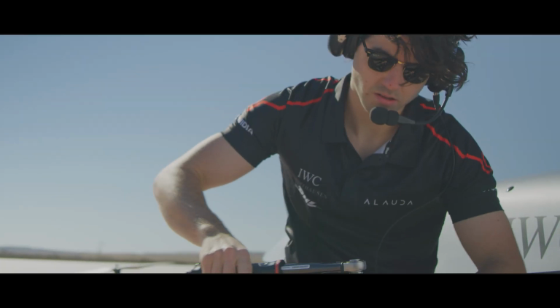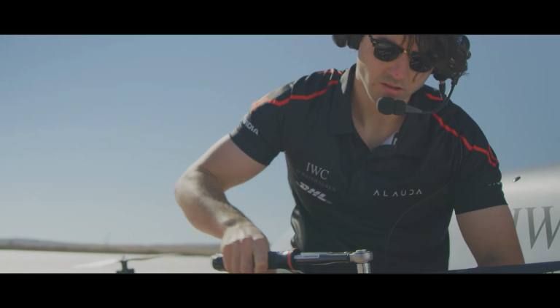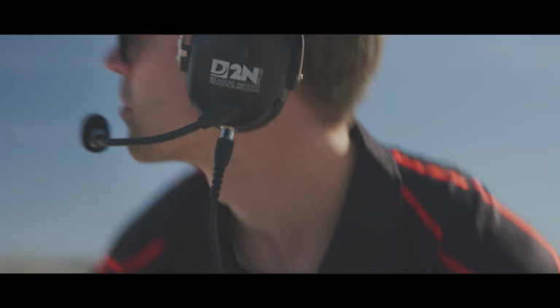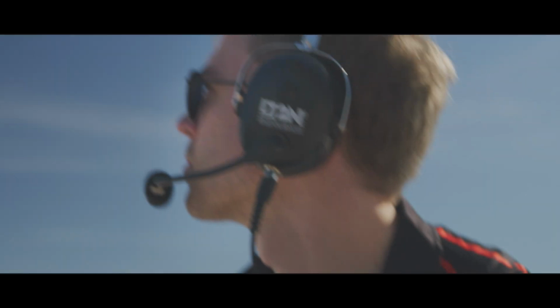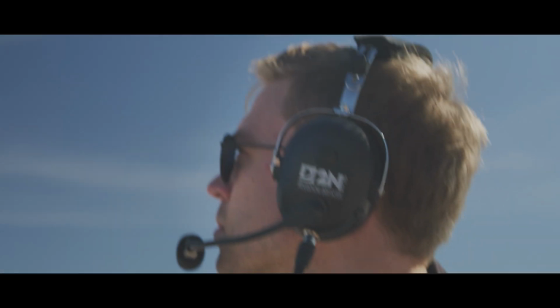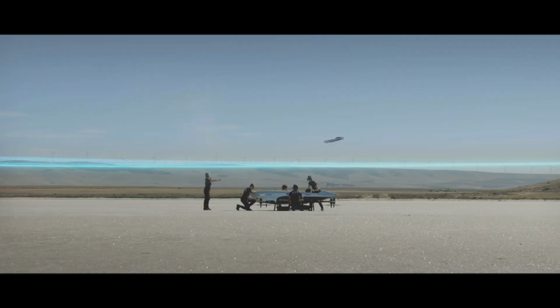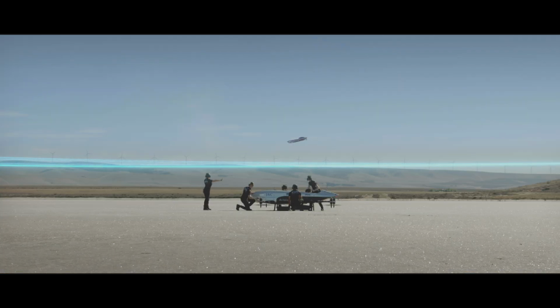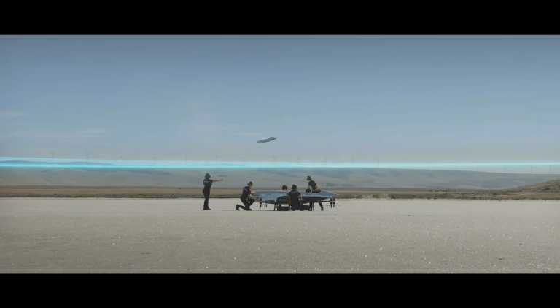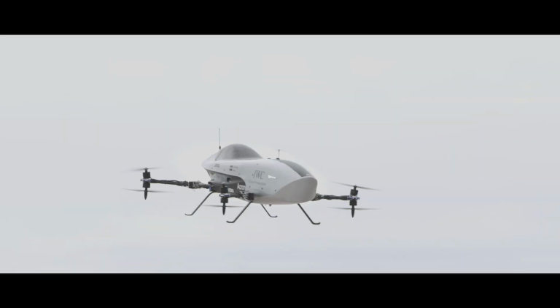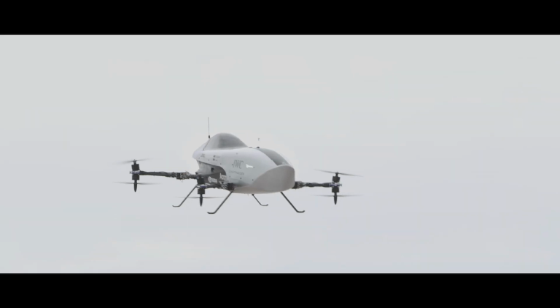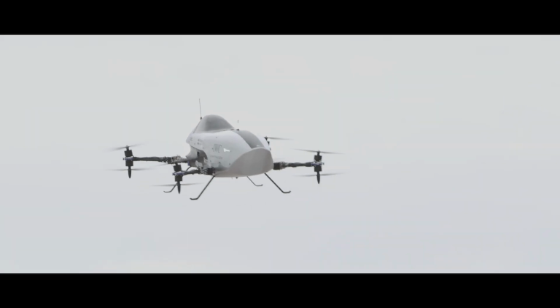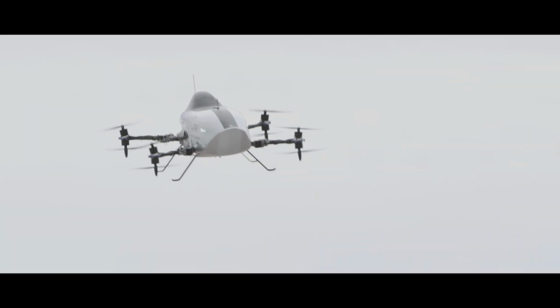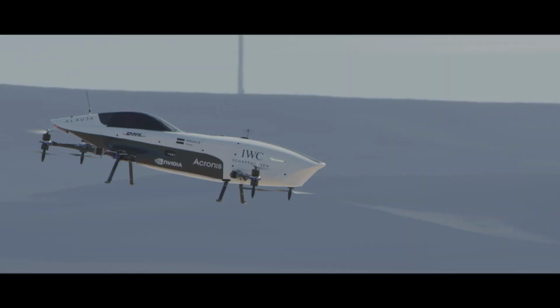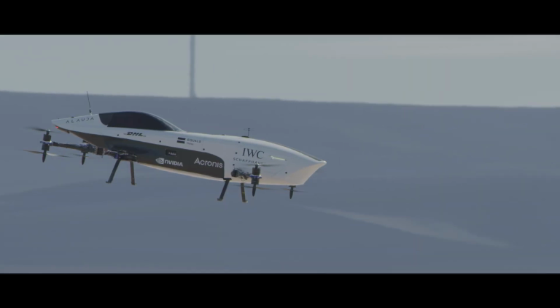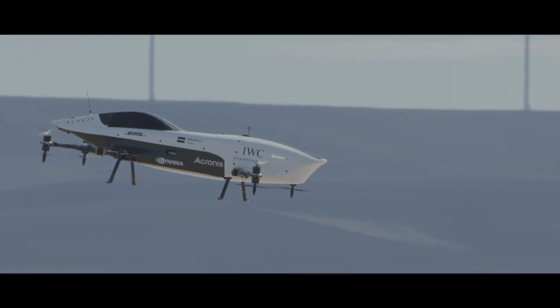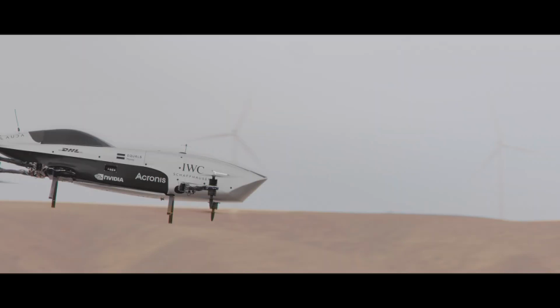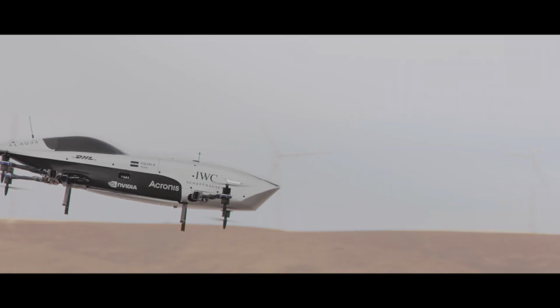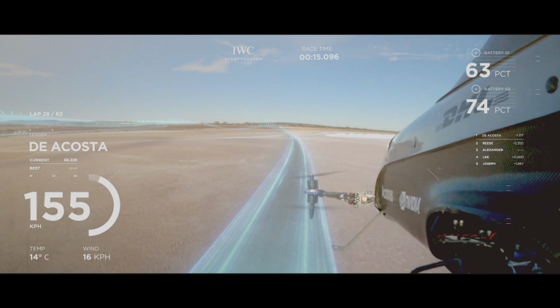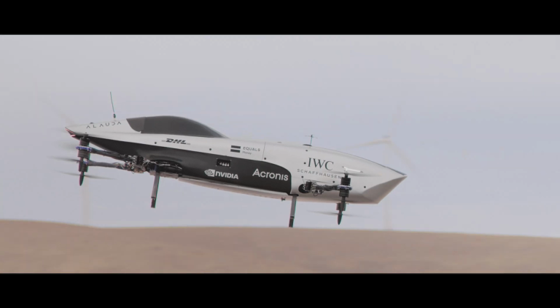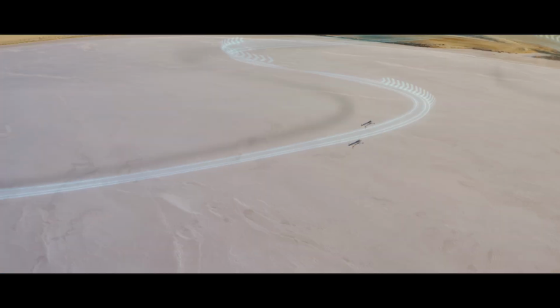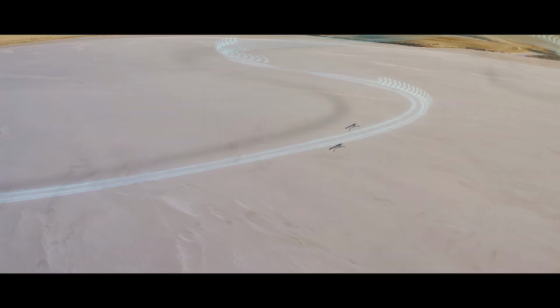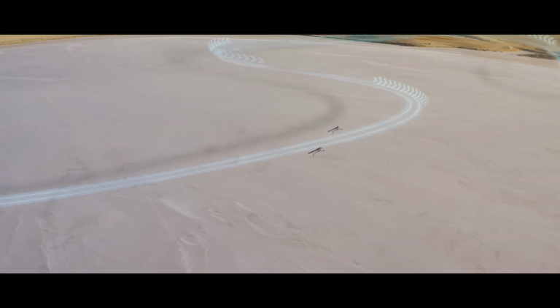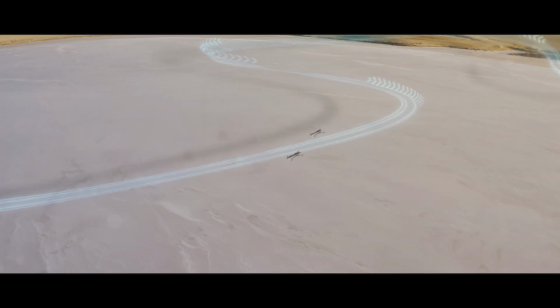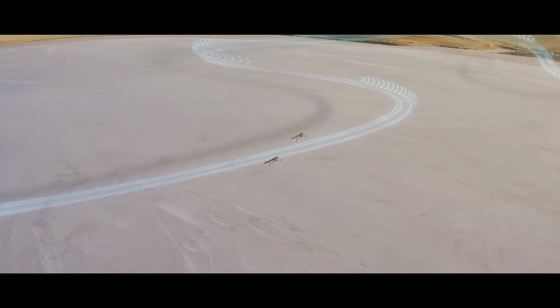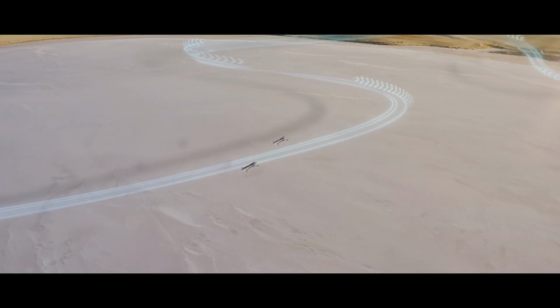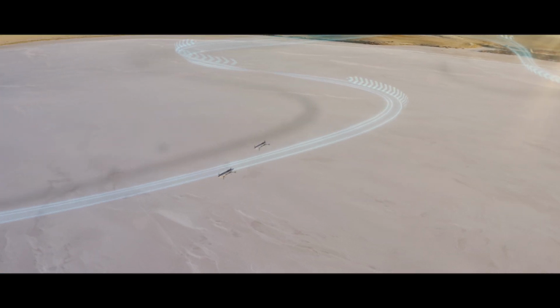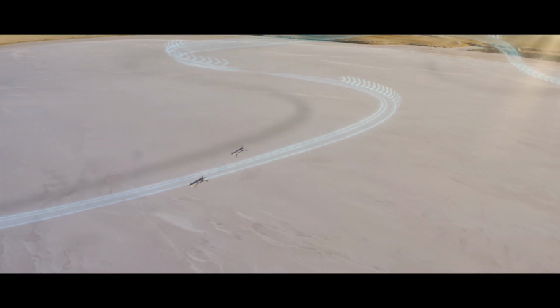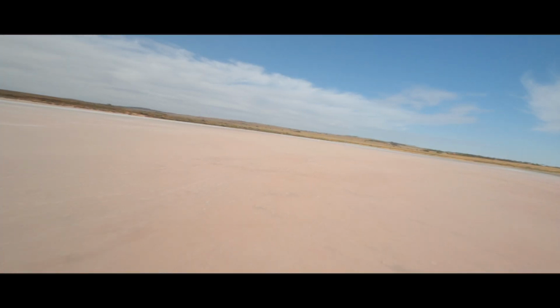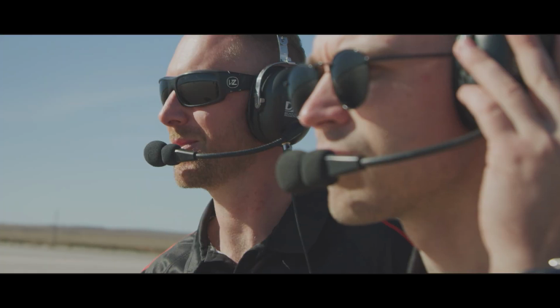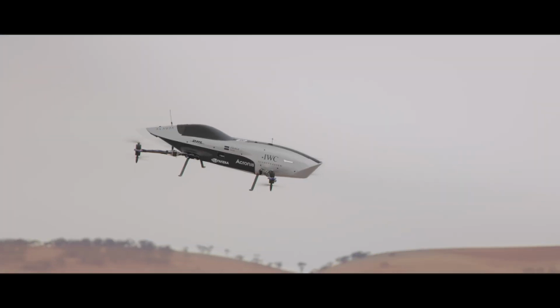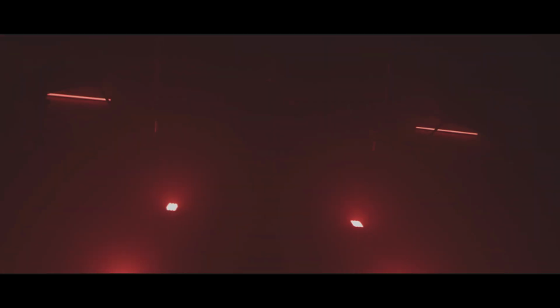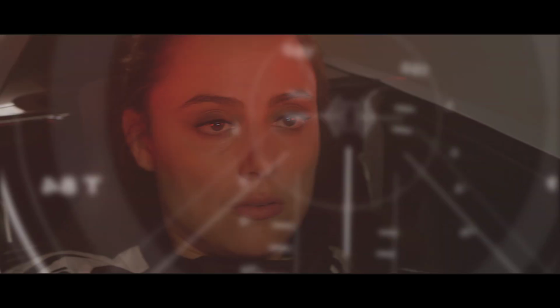This is EXA, Airspeeder's first flying car racing series.